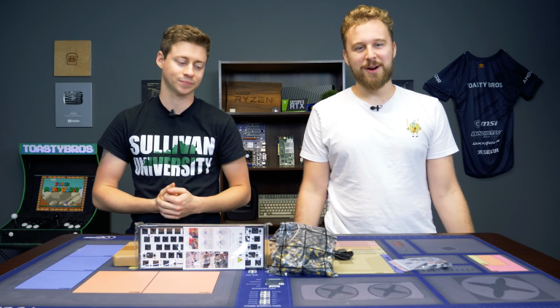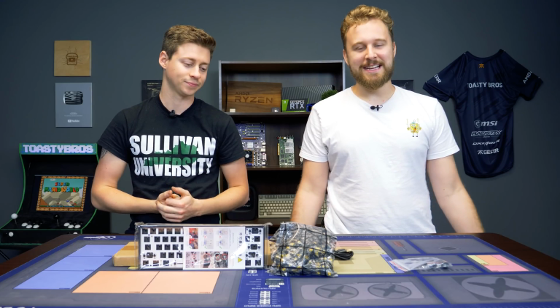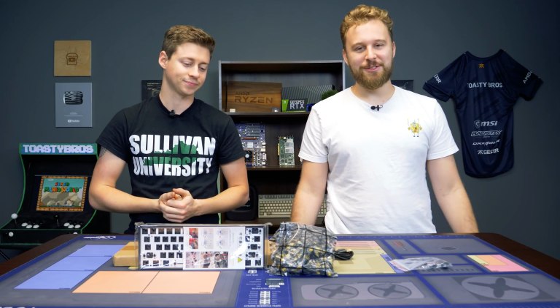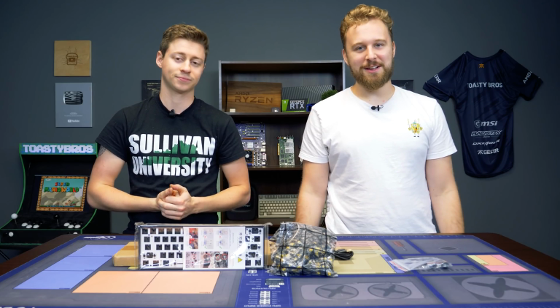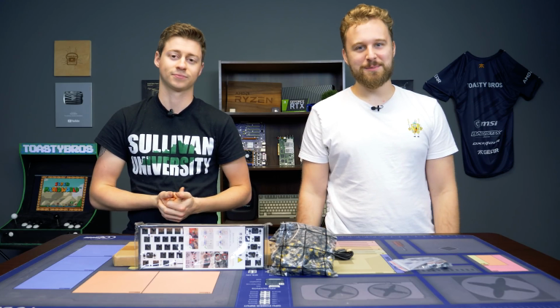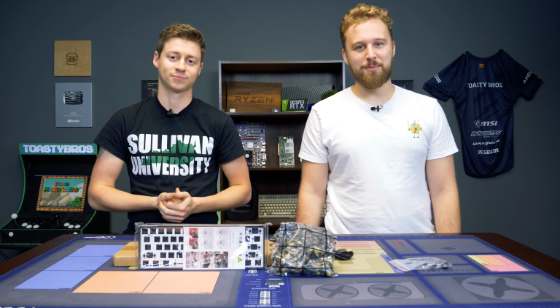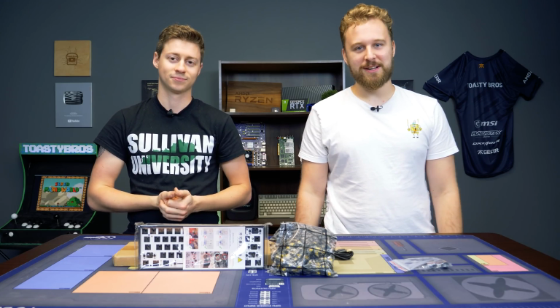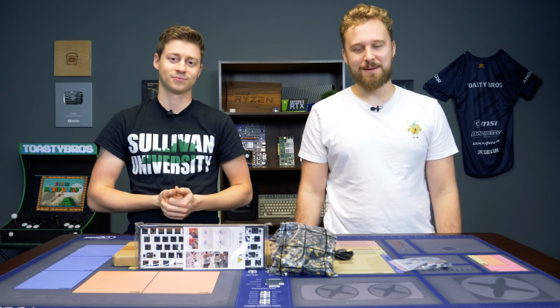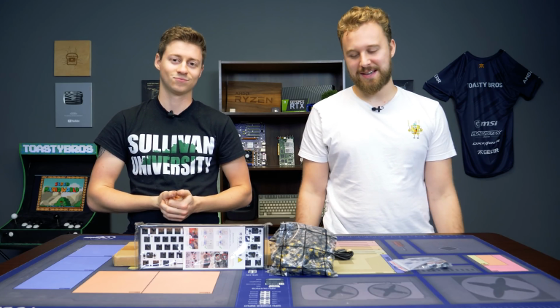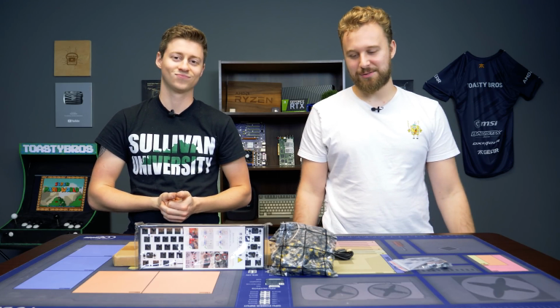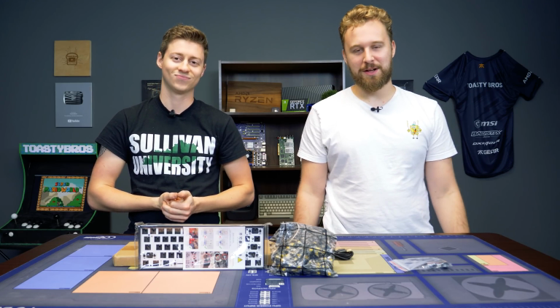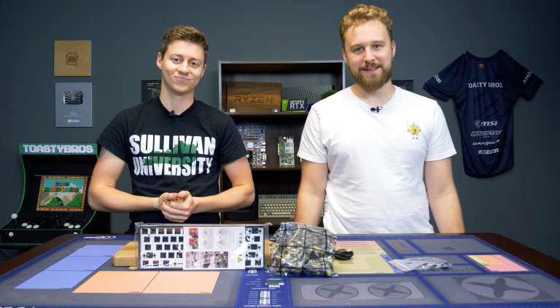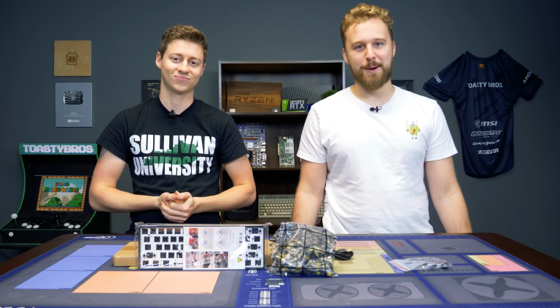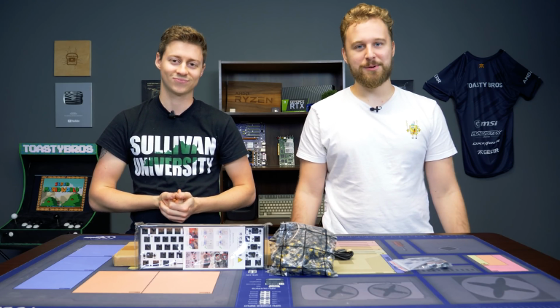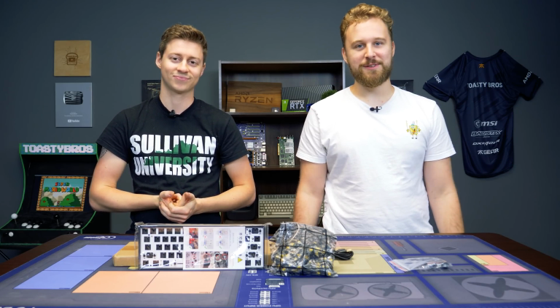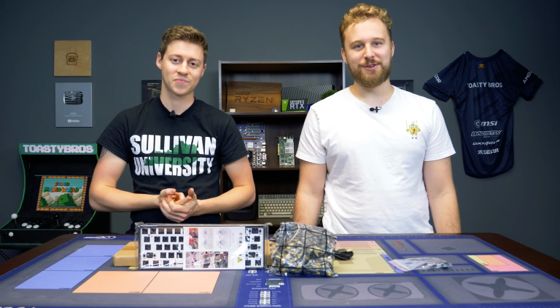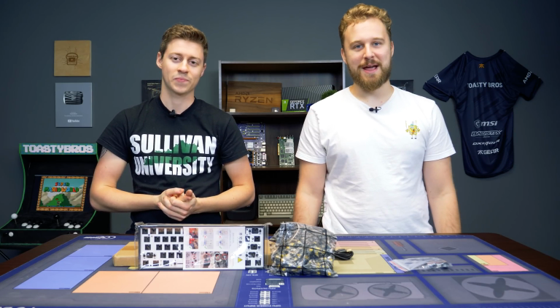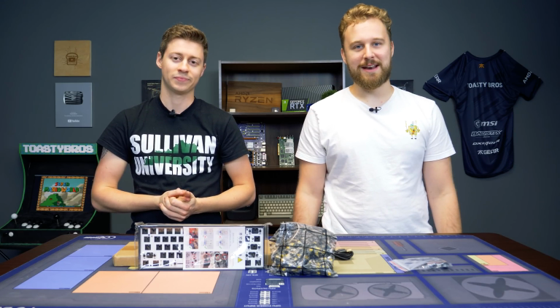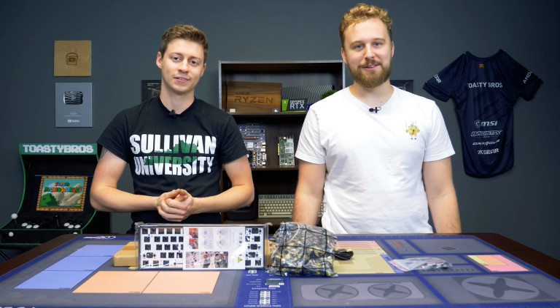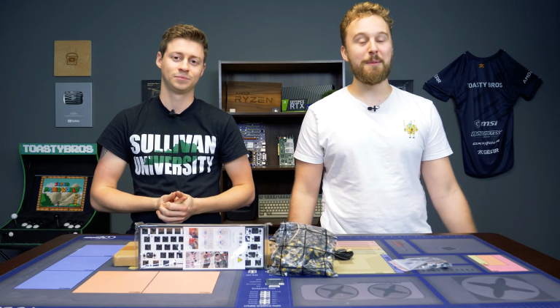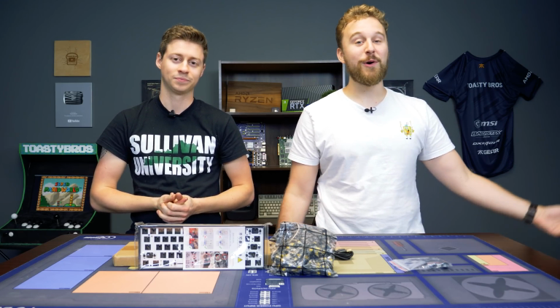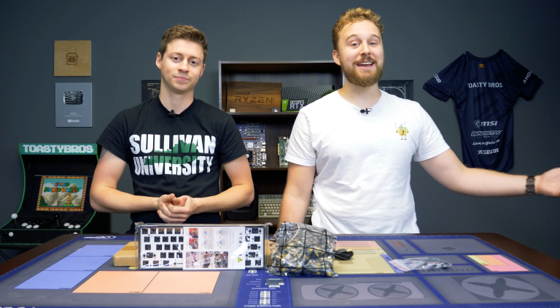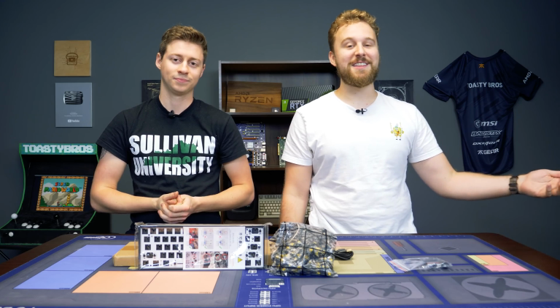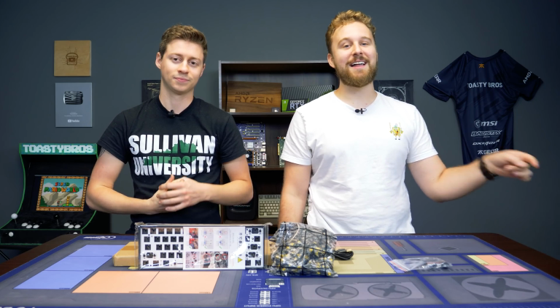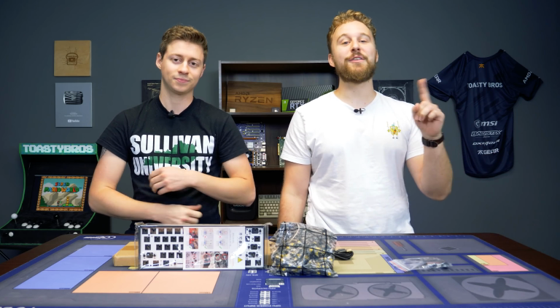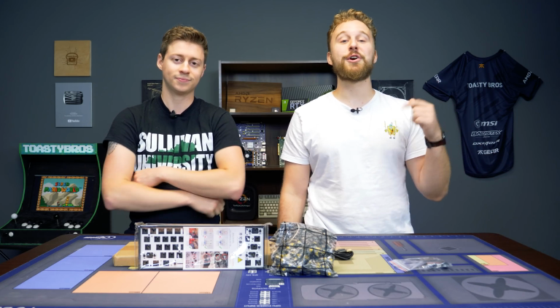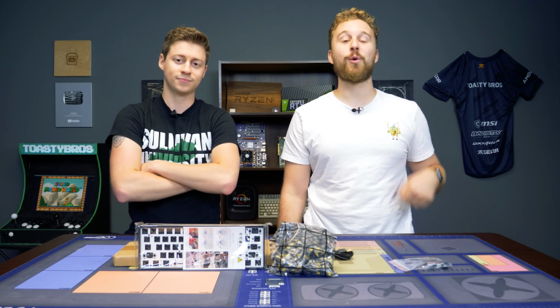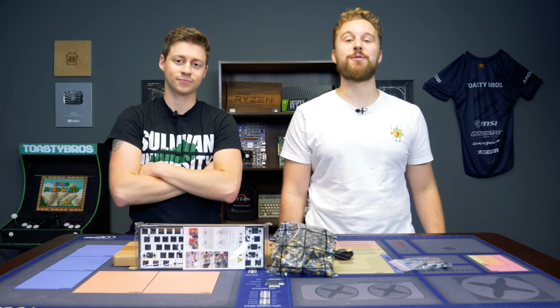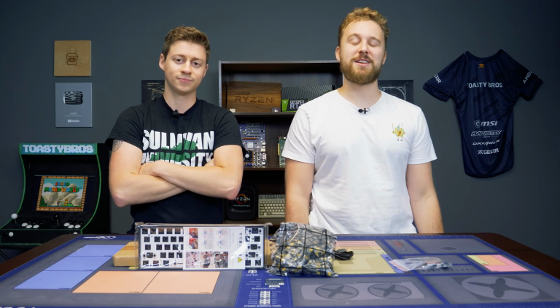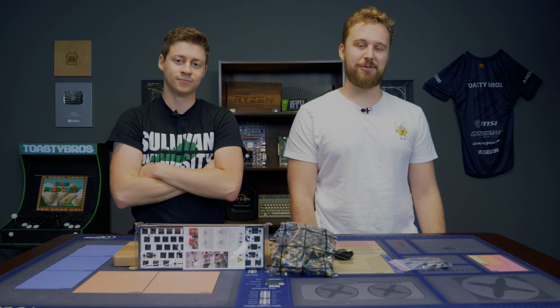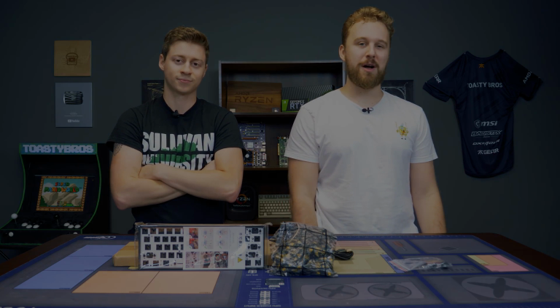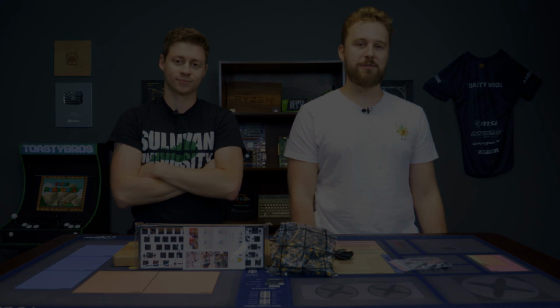We're getting into the custom keyboard game because, well, that's the popular thing to do nowadays. But before we get into that, let's hear a word from today's sponsor.